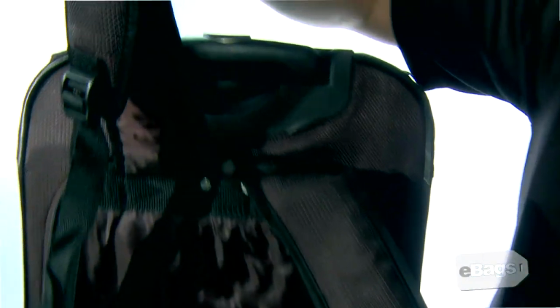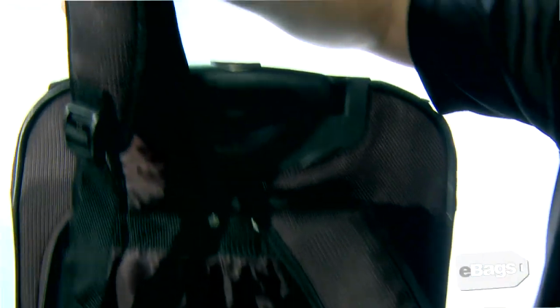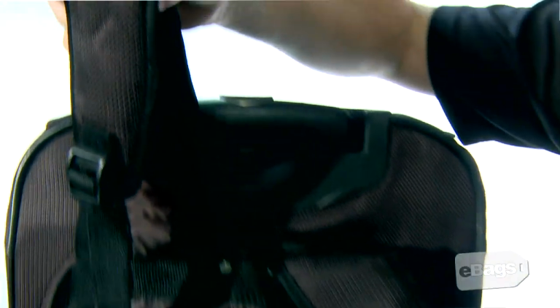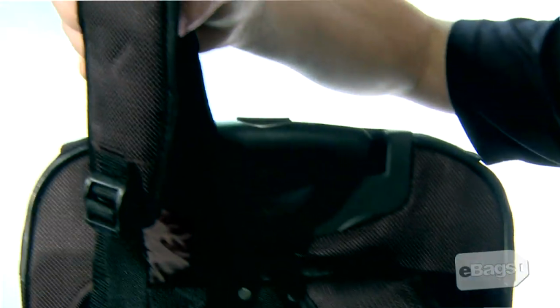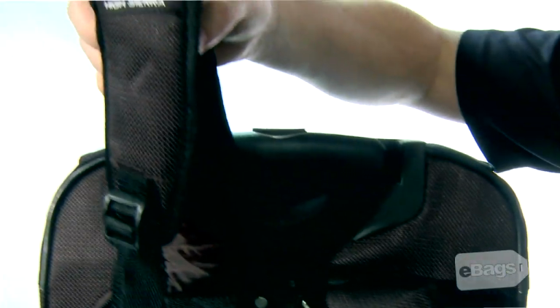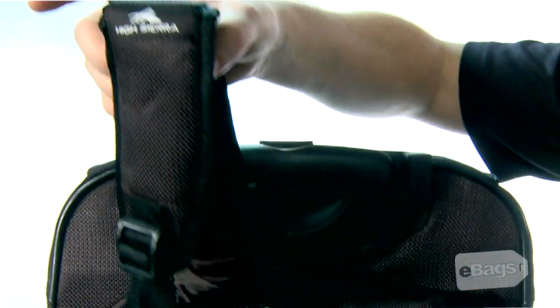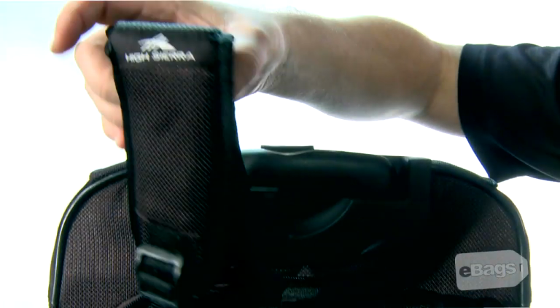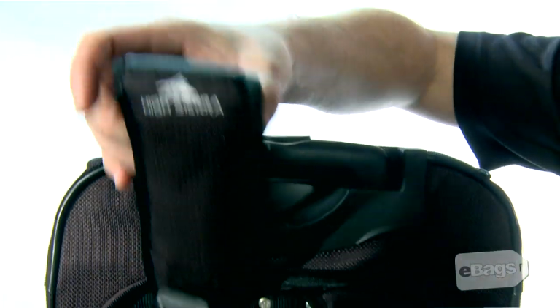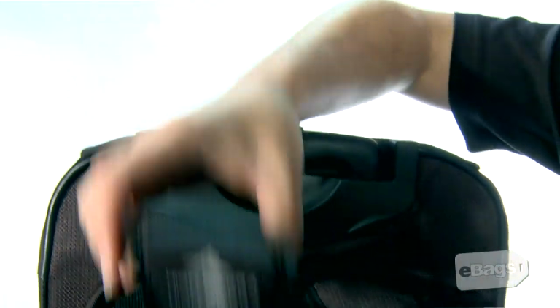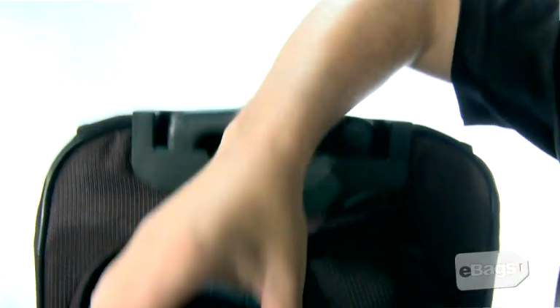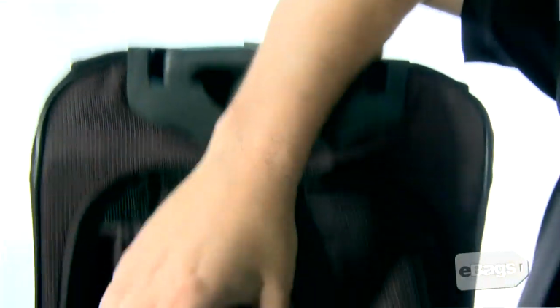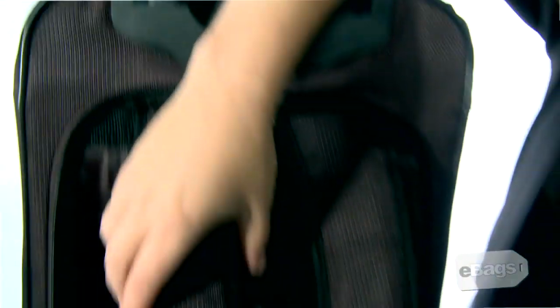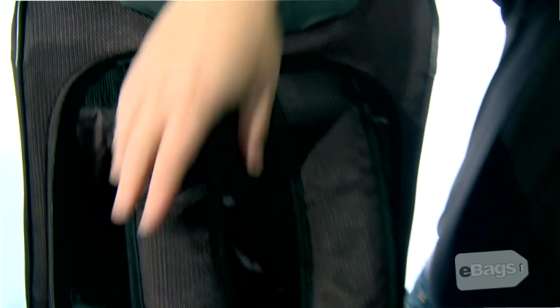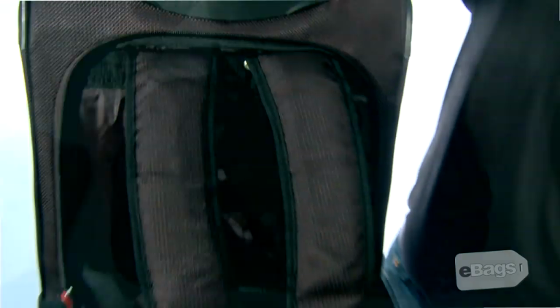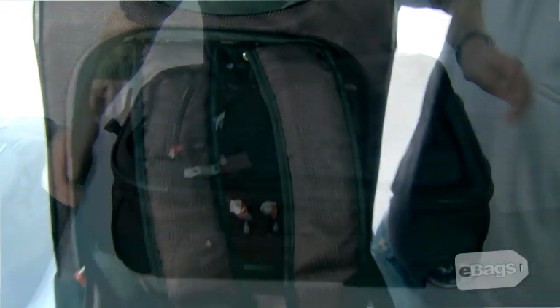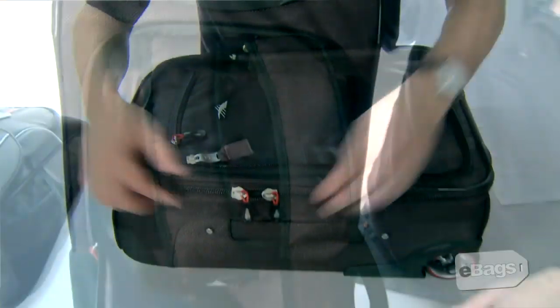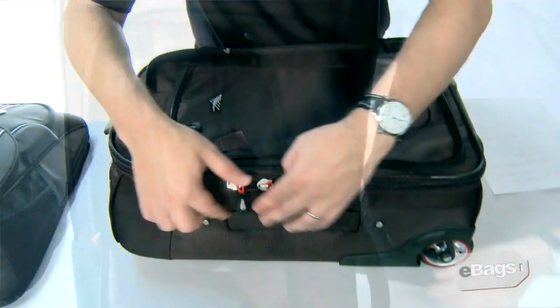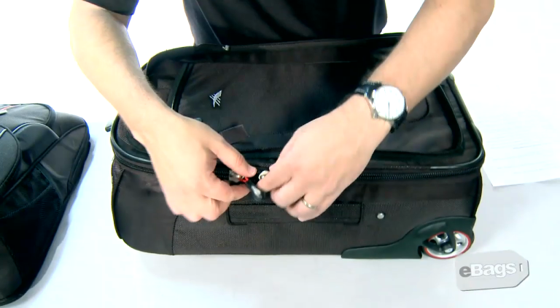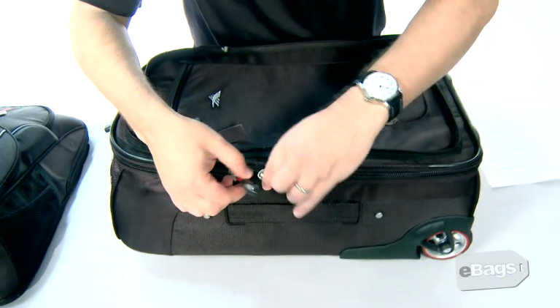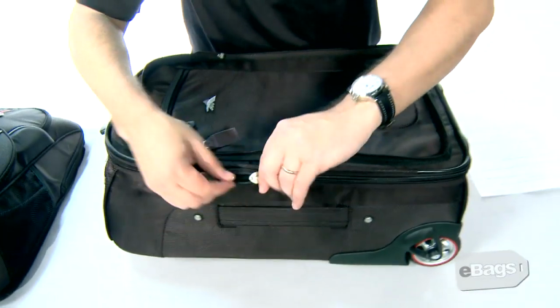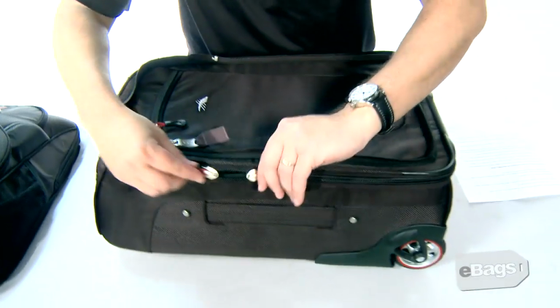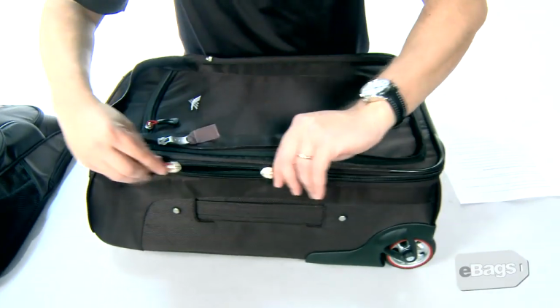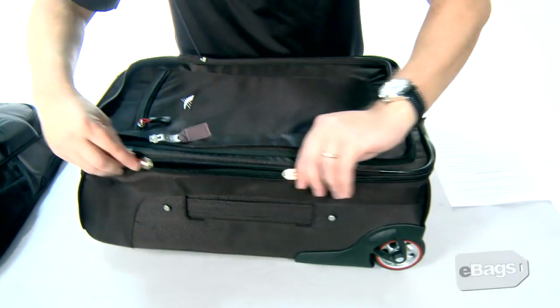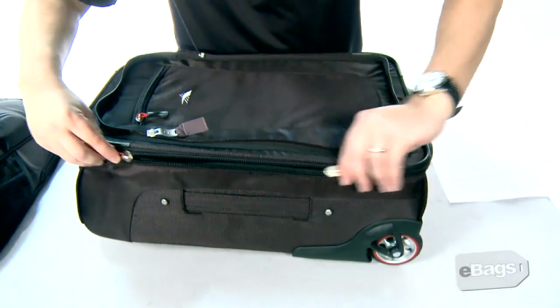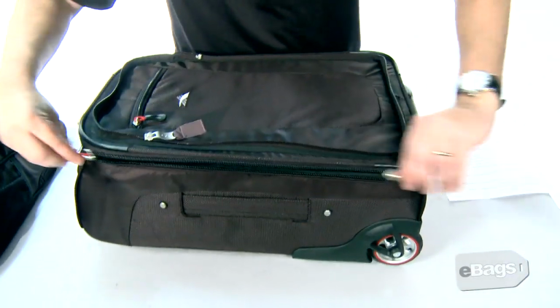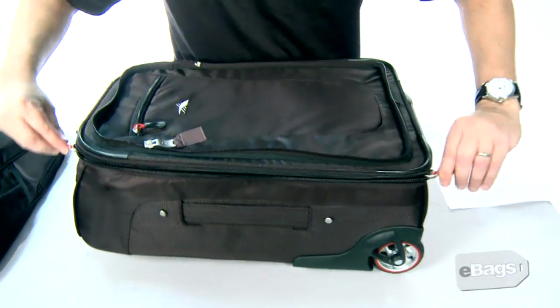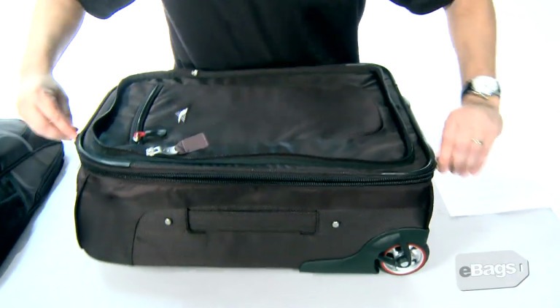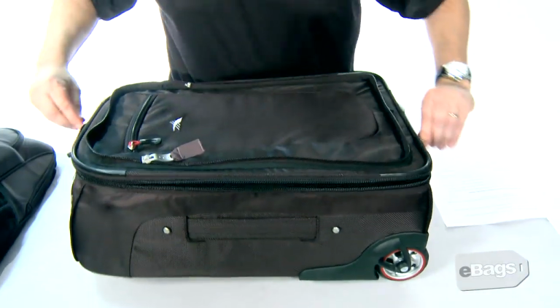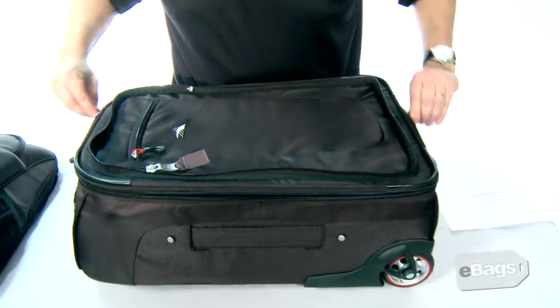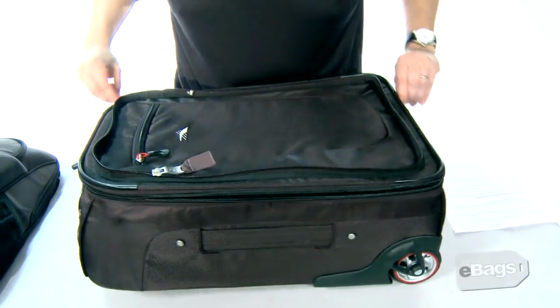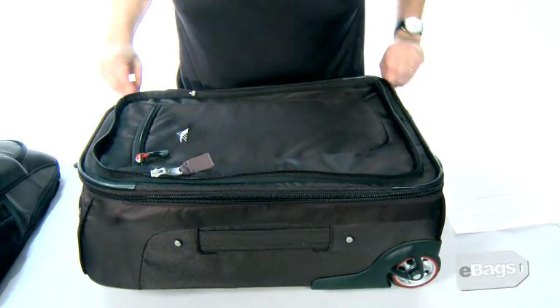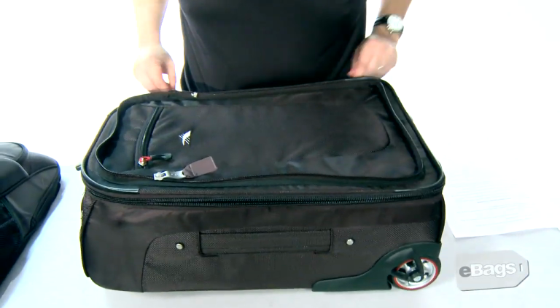The main compartment has a book-style opening and interior clothing hold-down straps.